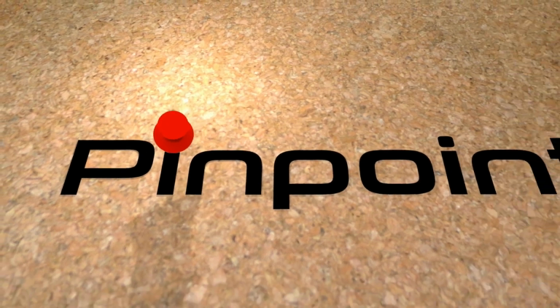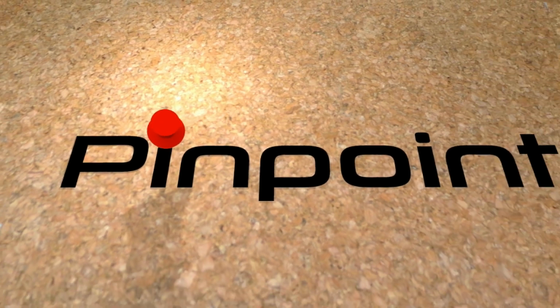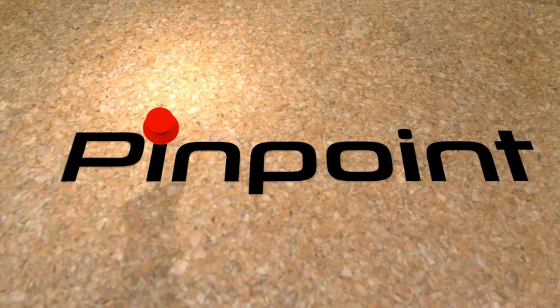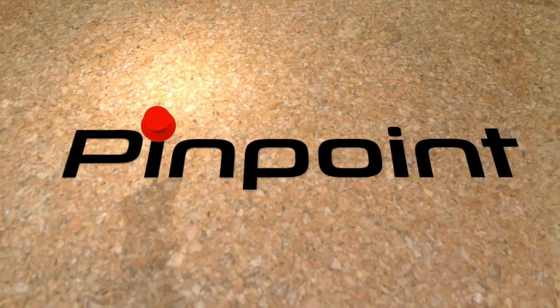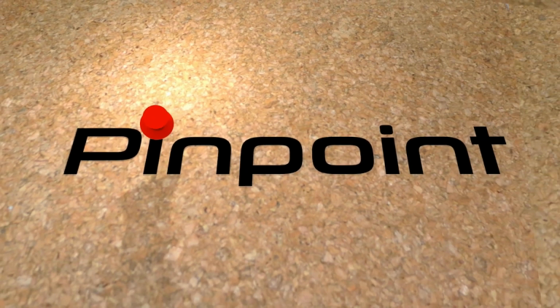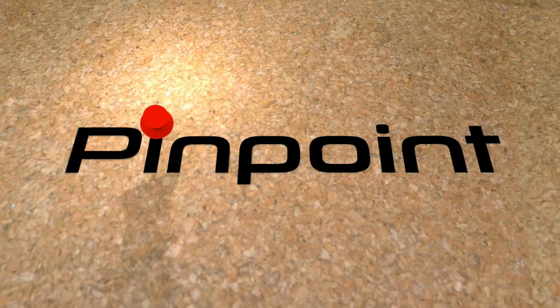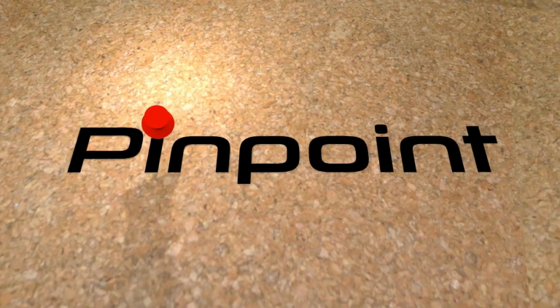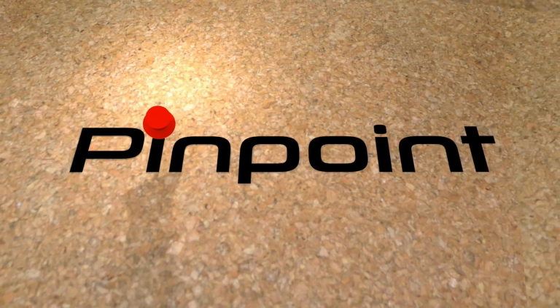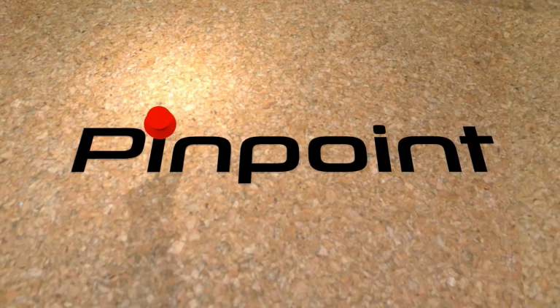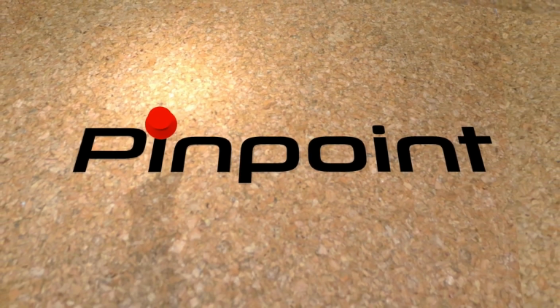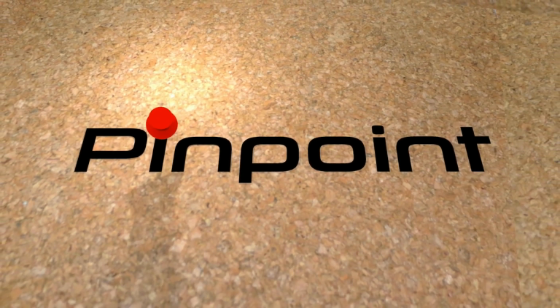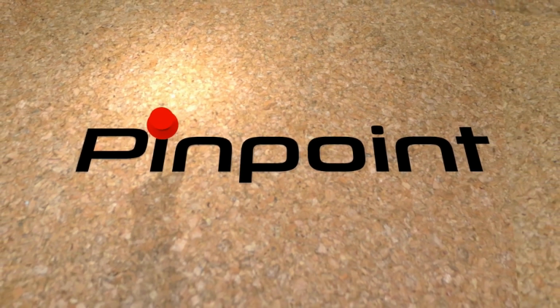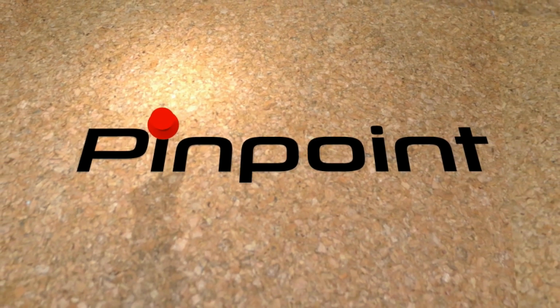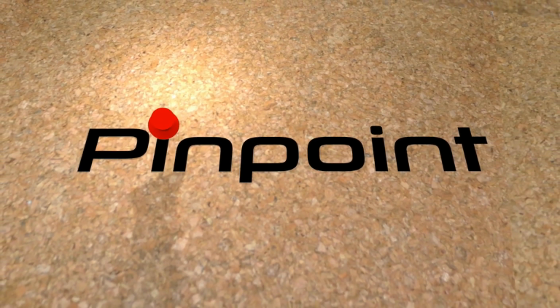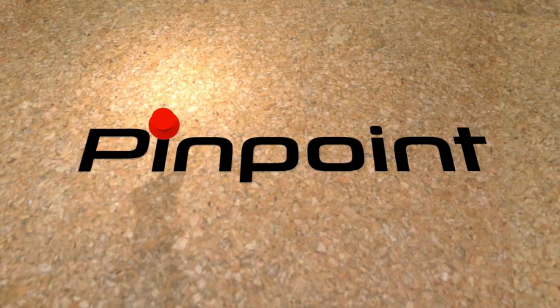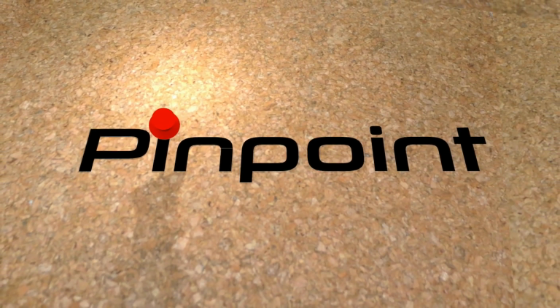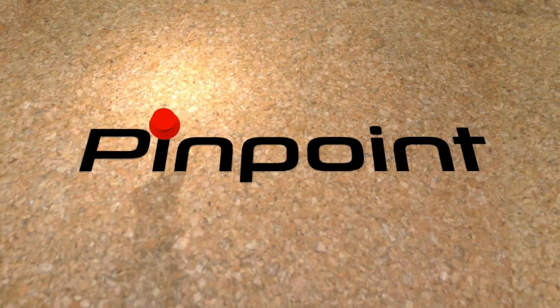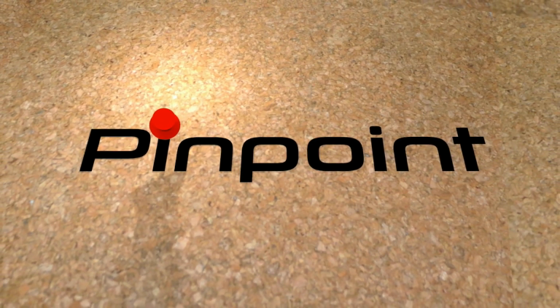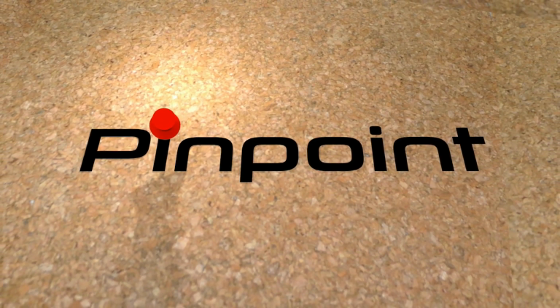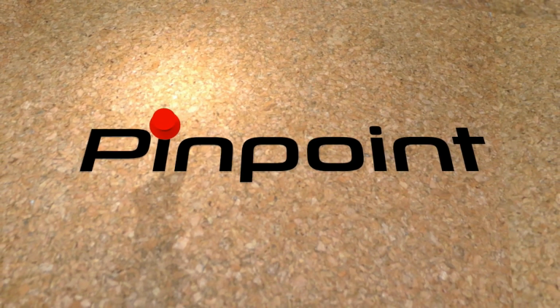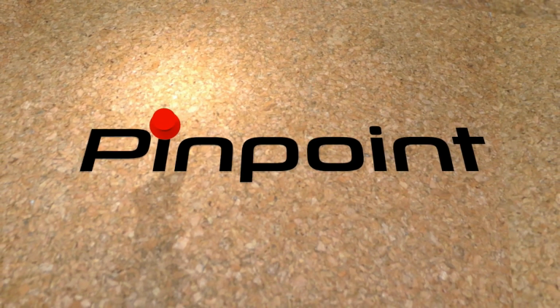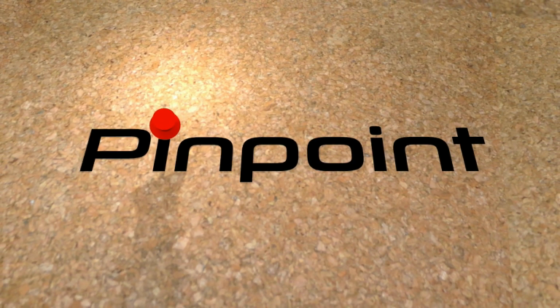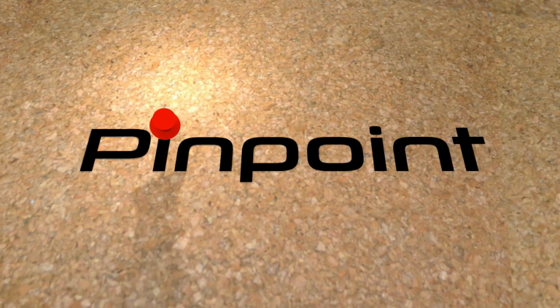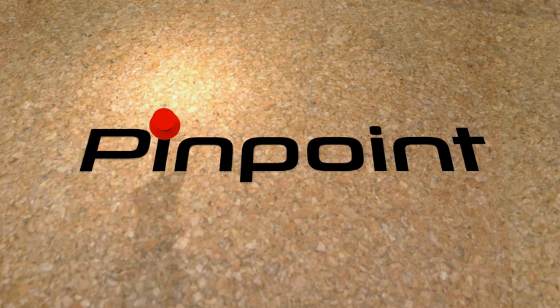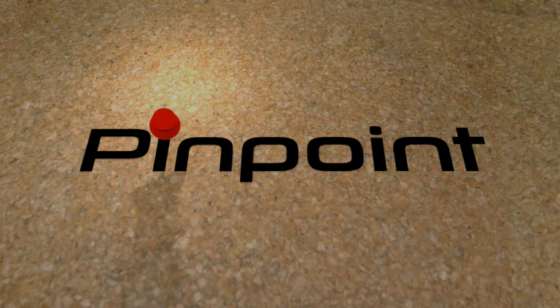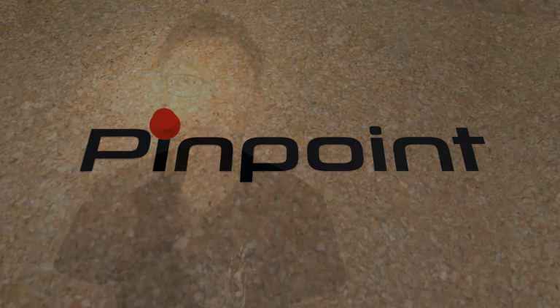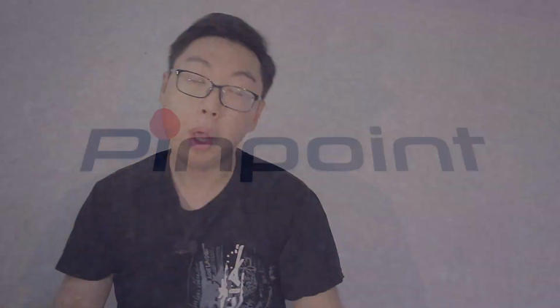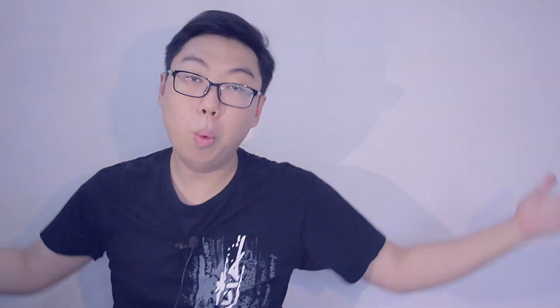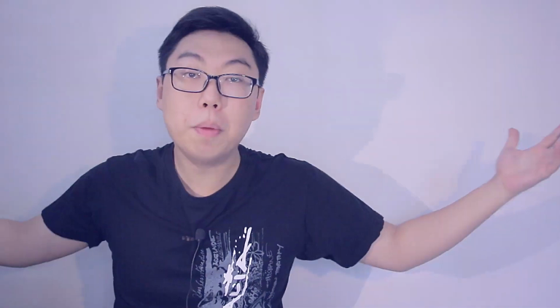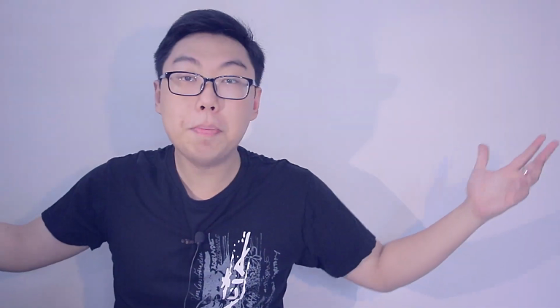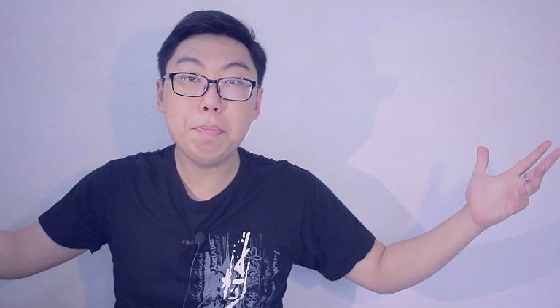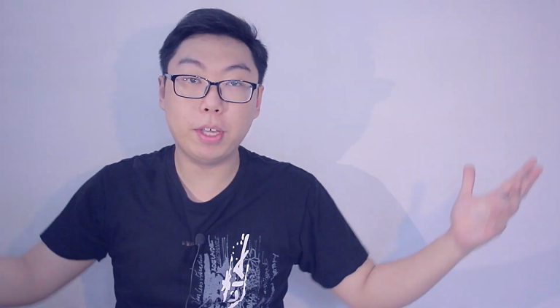Pinpoint. Bringing you the very best of the internet. Welcome to Pinpoint.